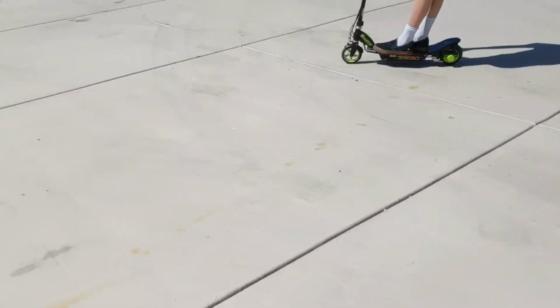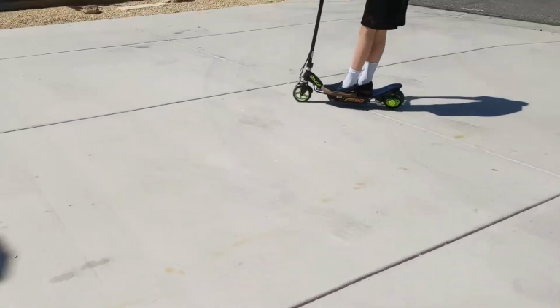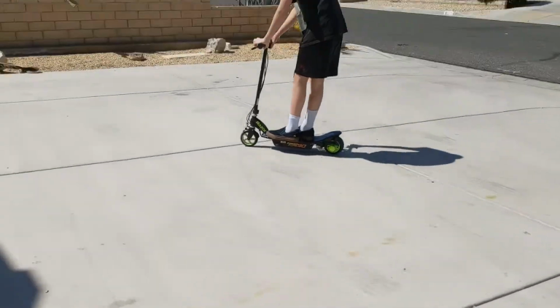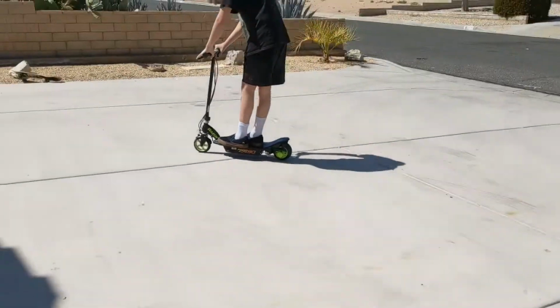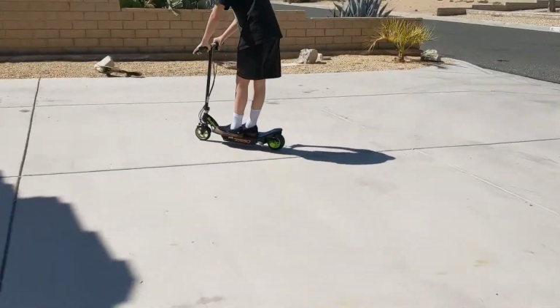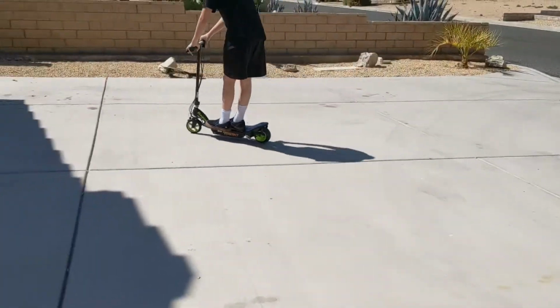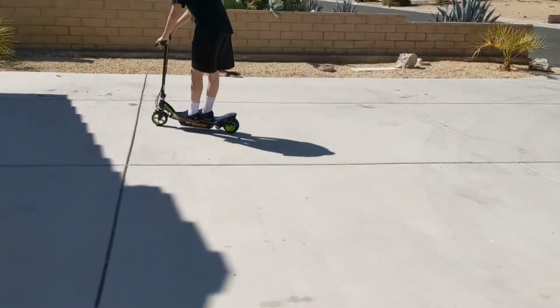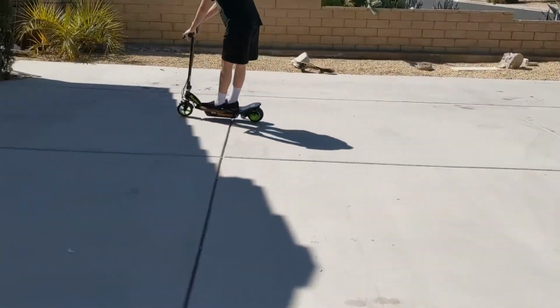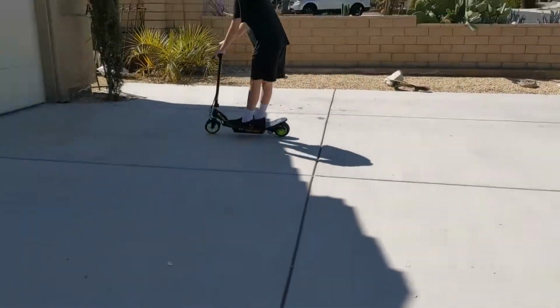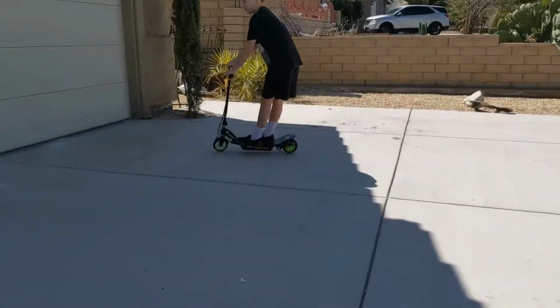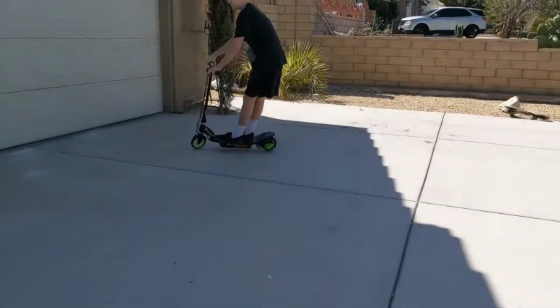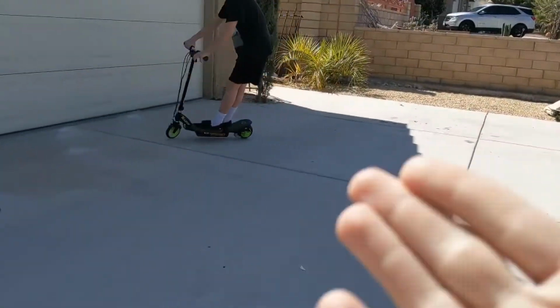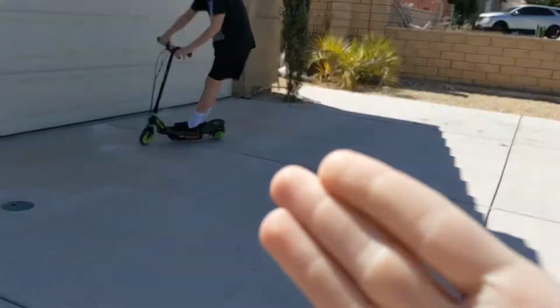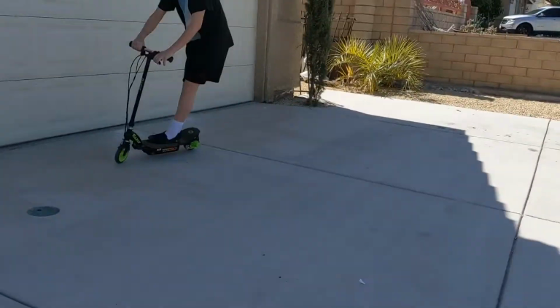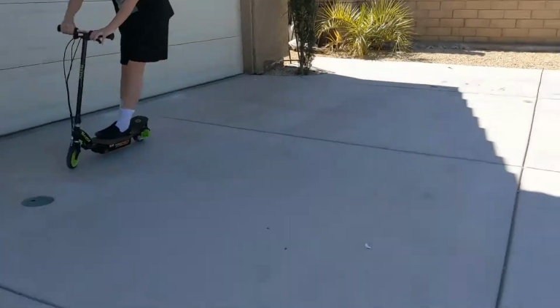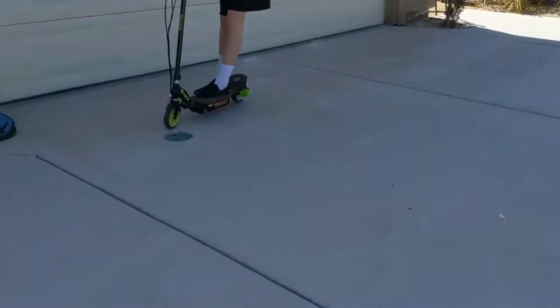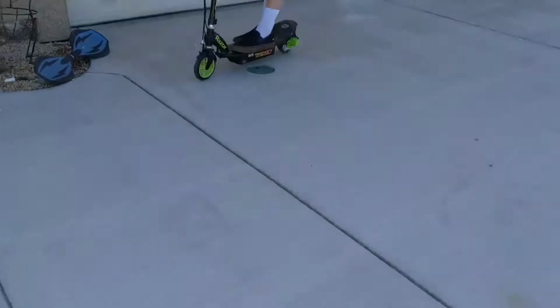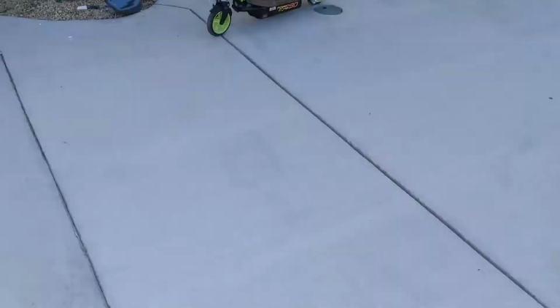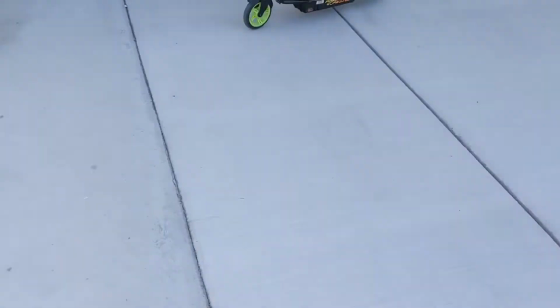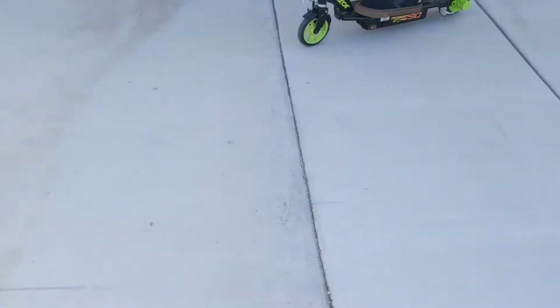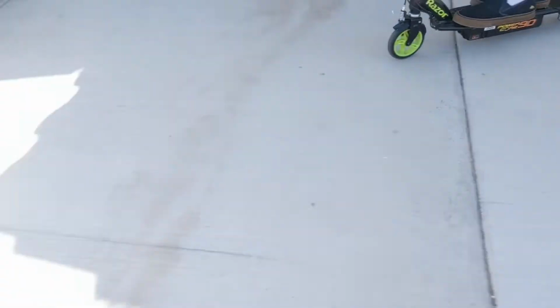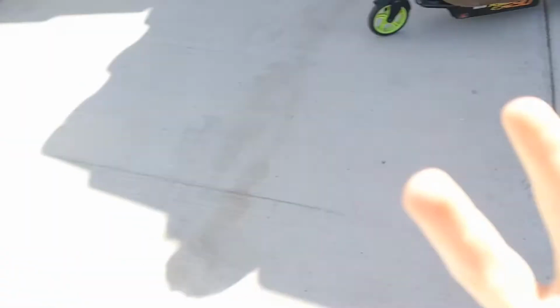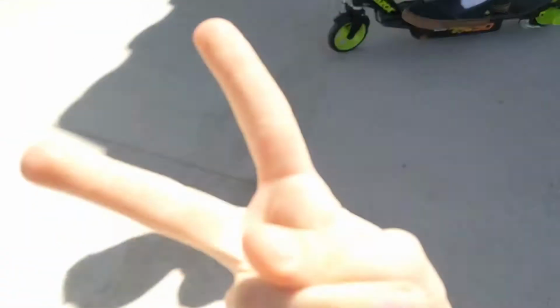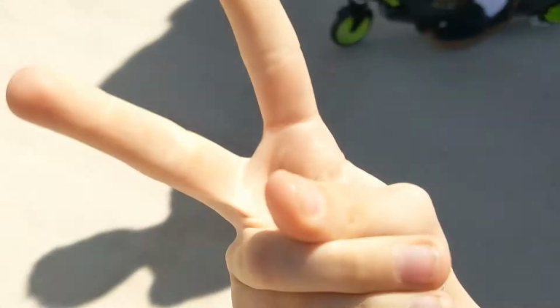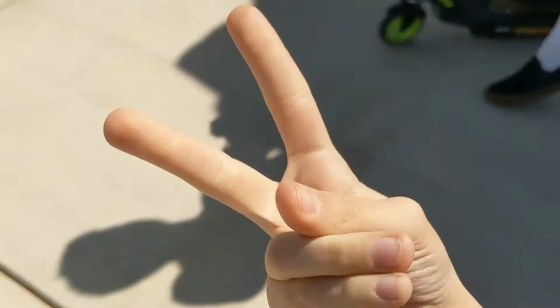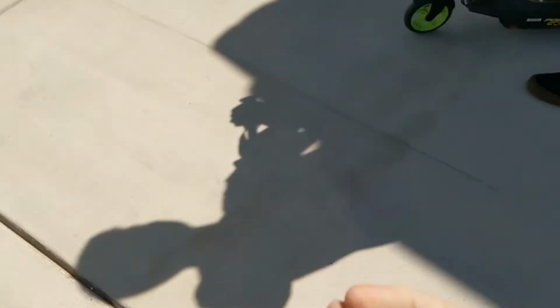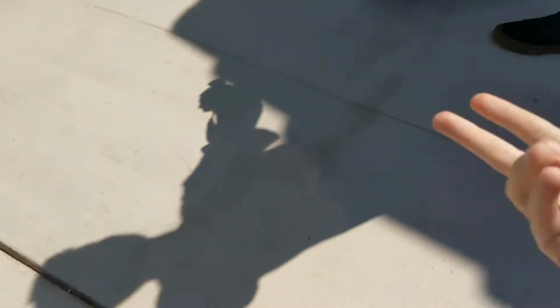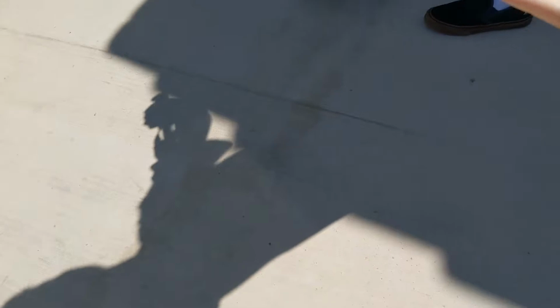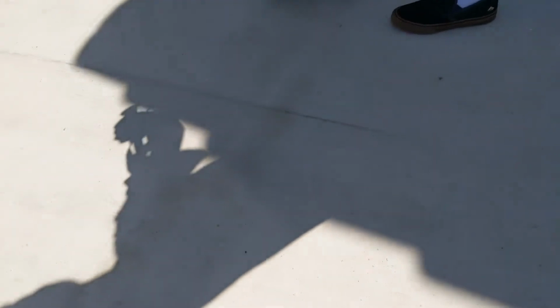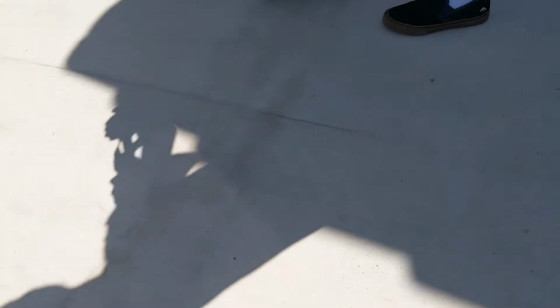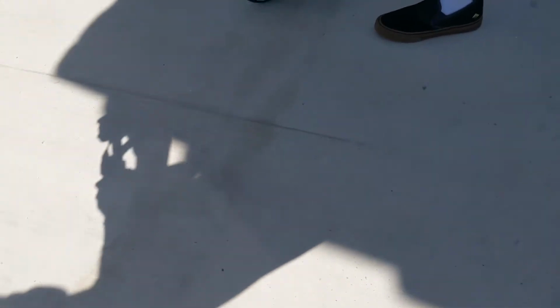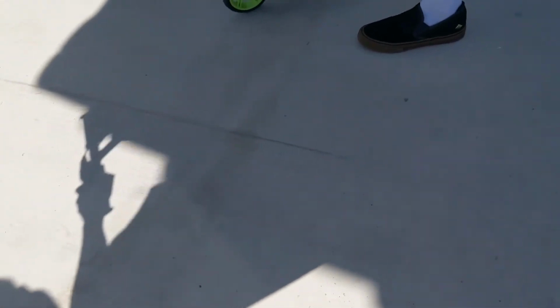Obviously there's no YouTube reviews on this — there's only two and they're not even riding it.